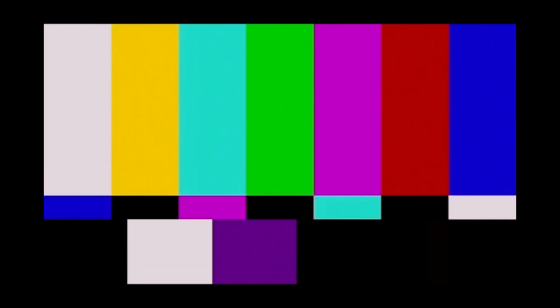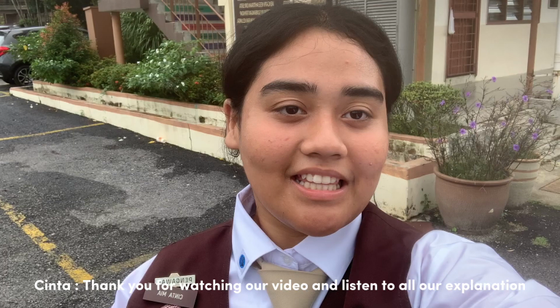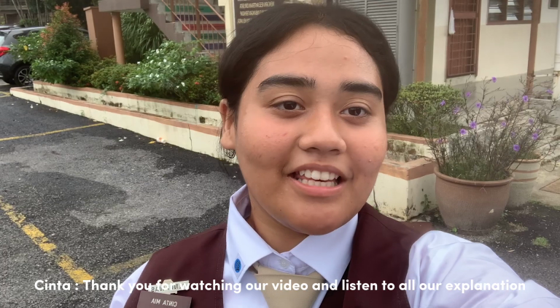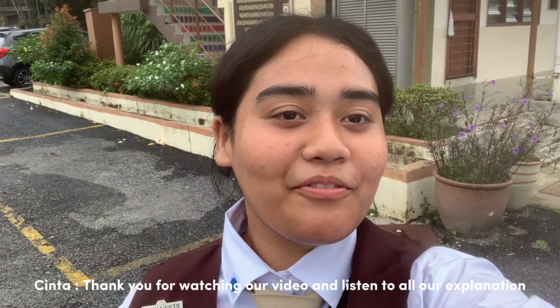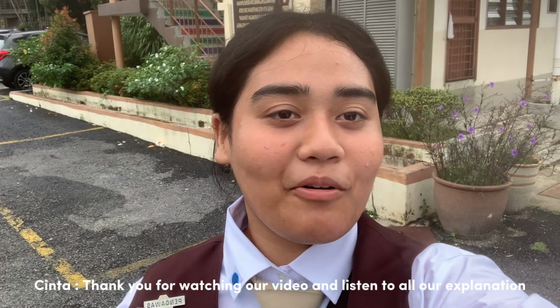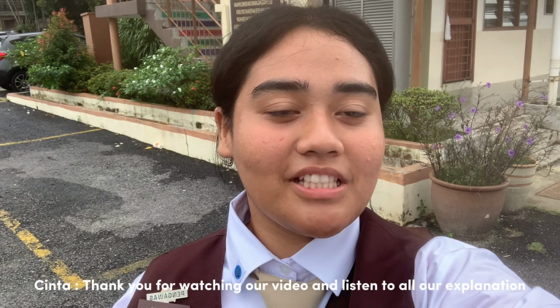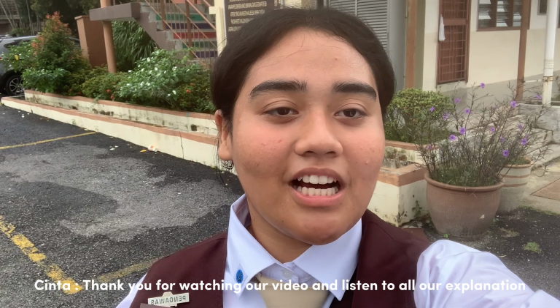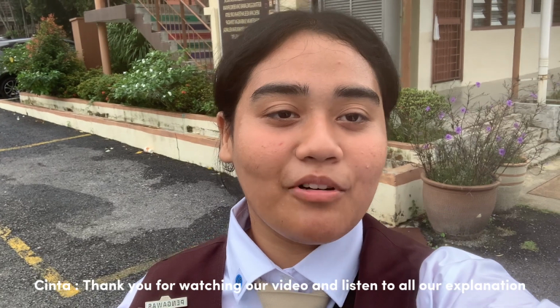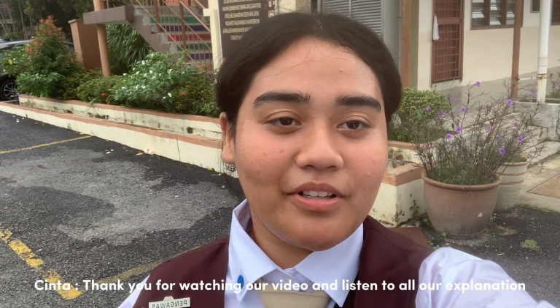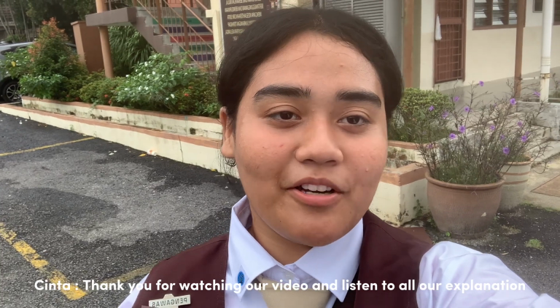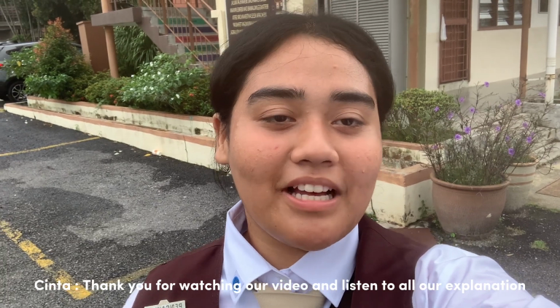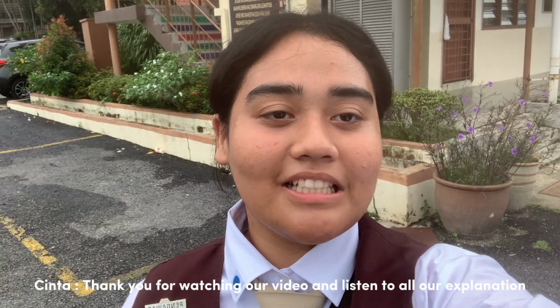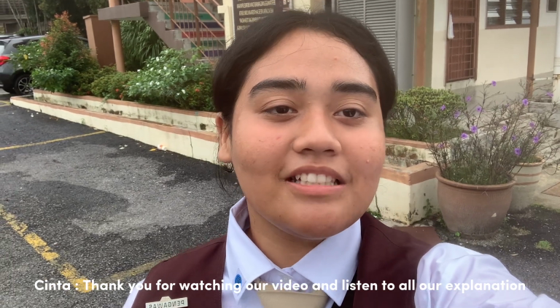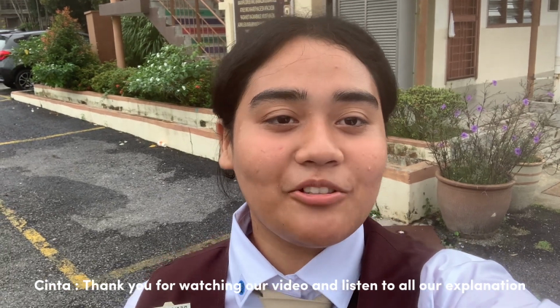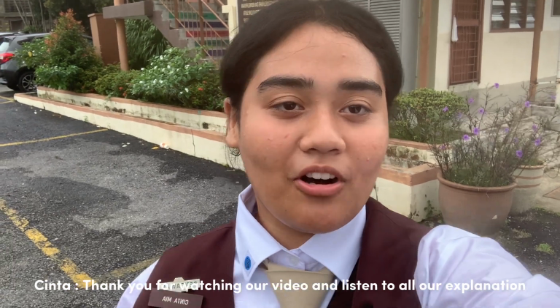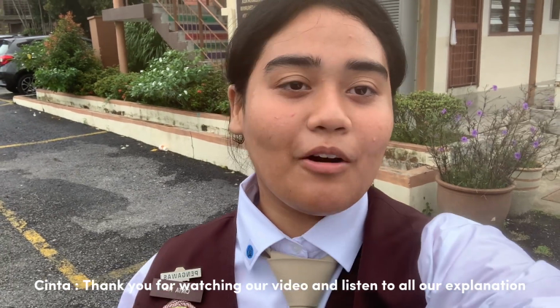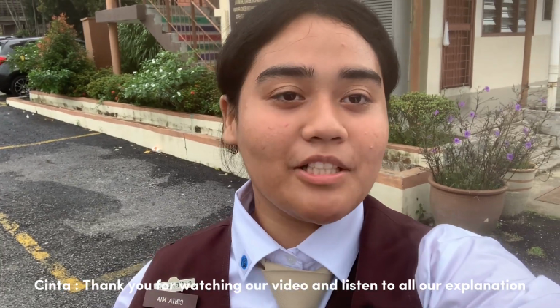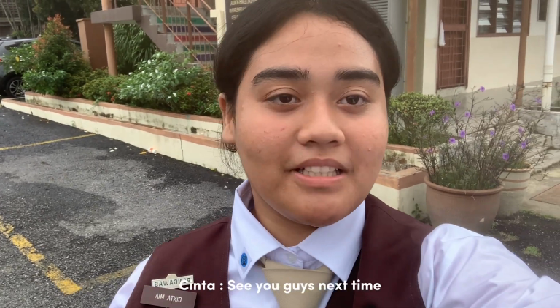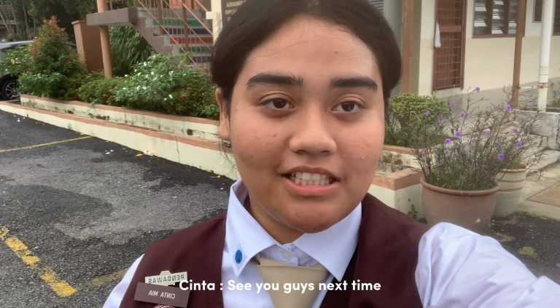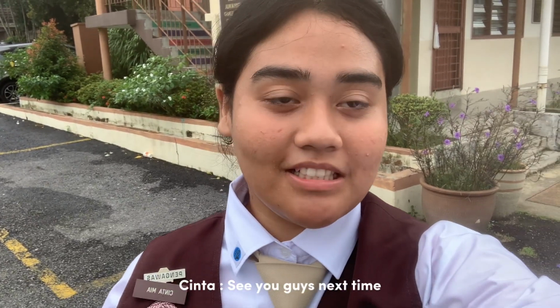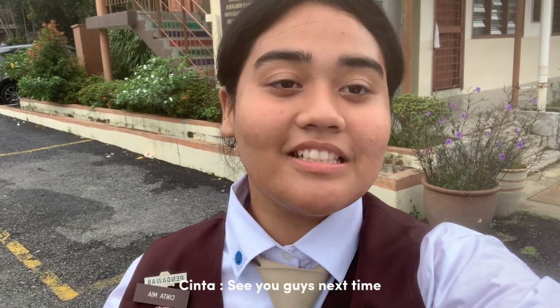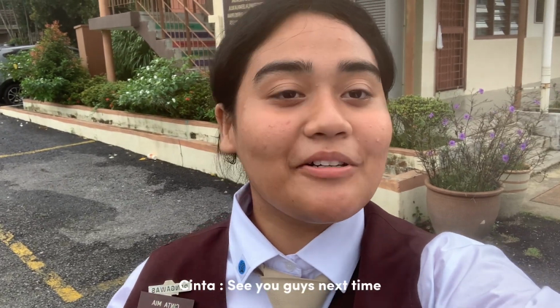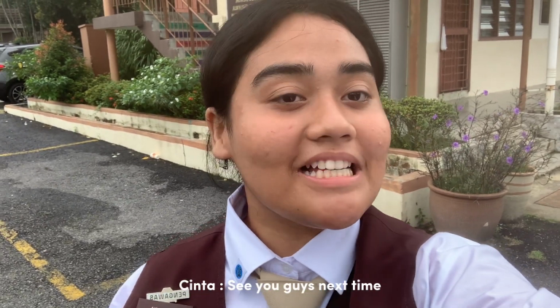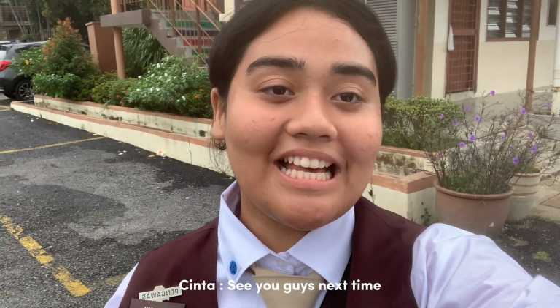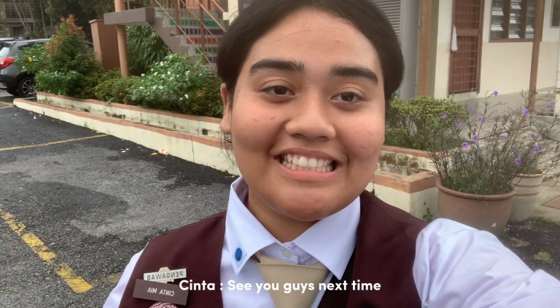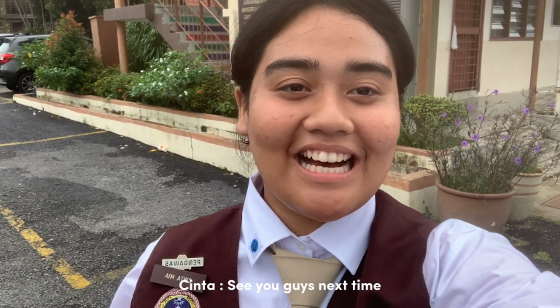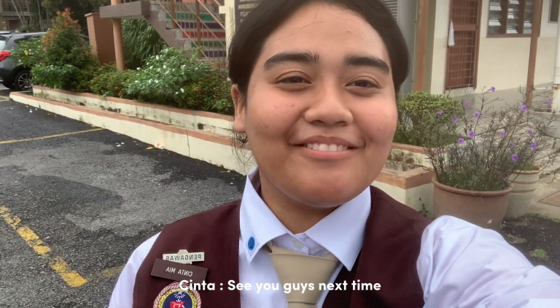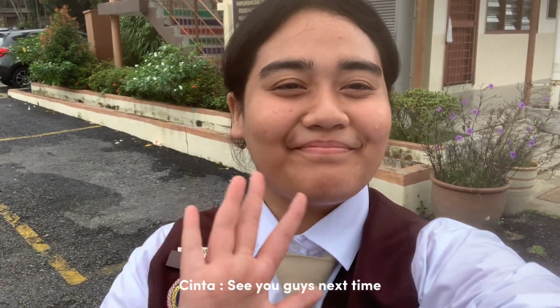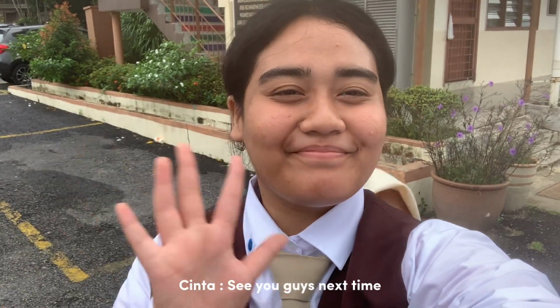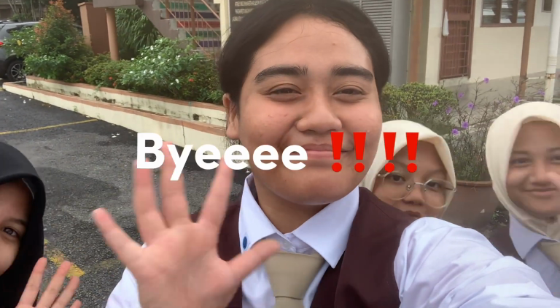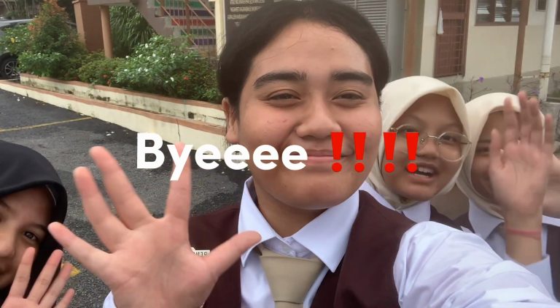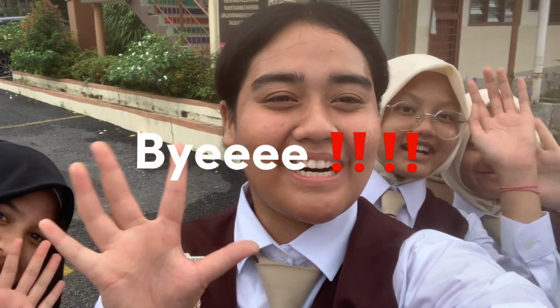Thank you for watching our video and listening to all our explanations. See you guys next time. Bye!